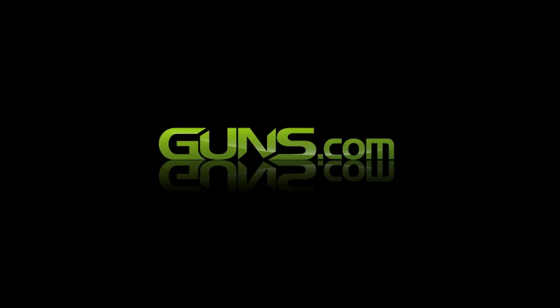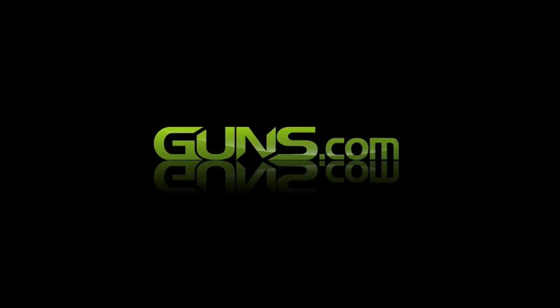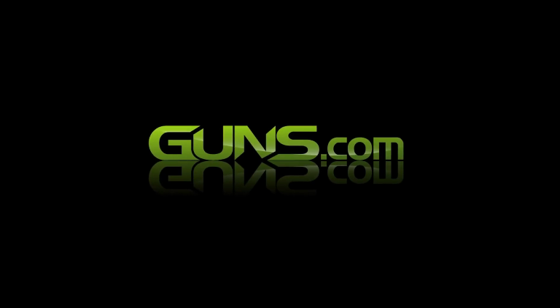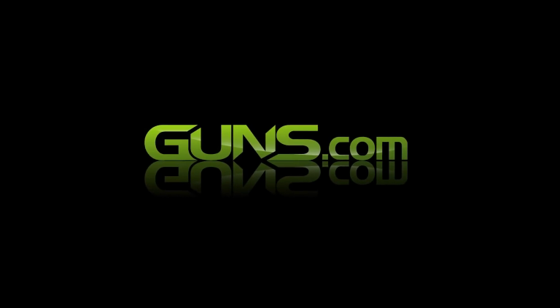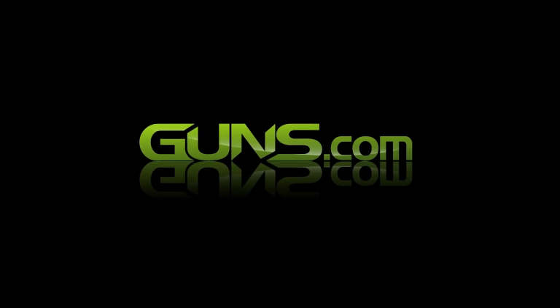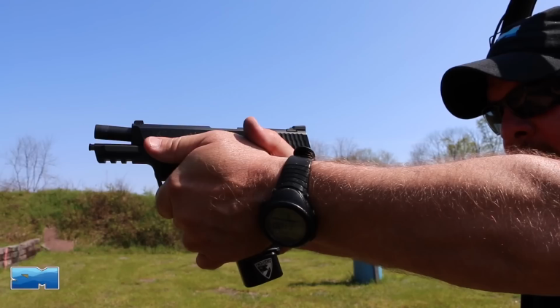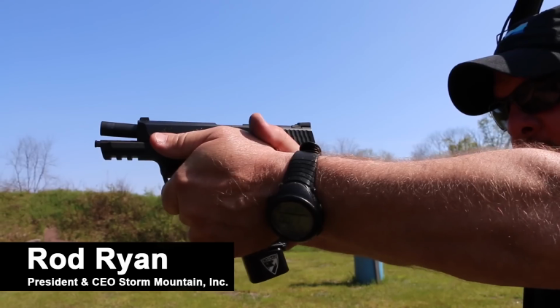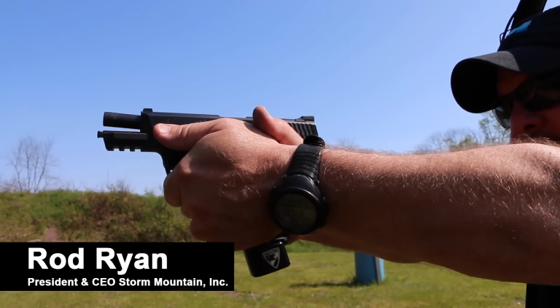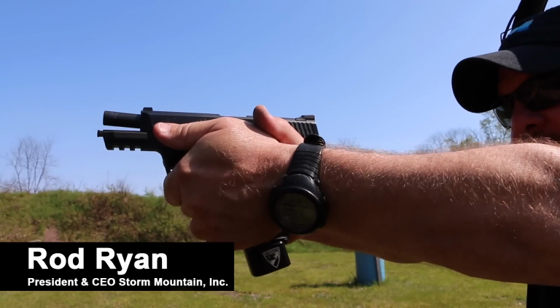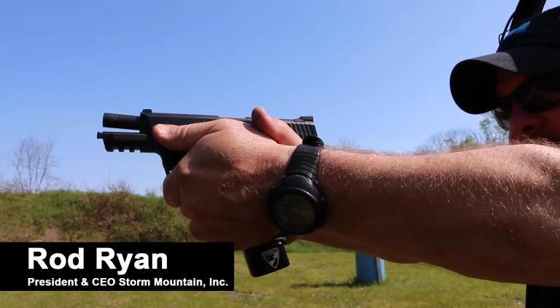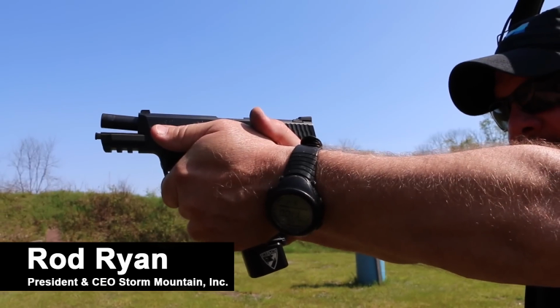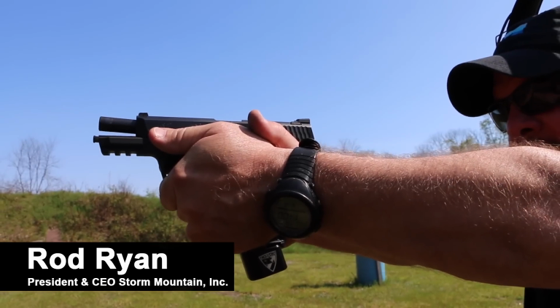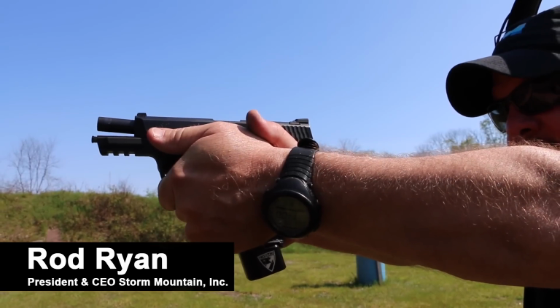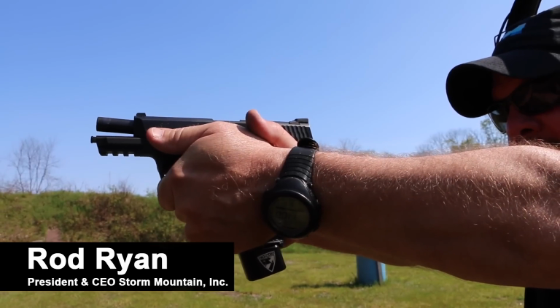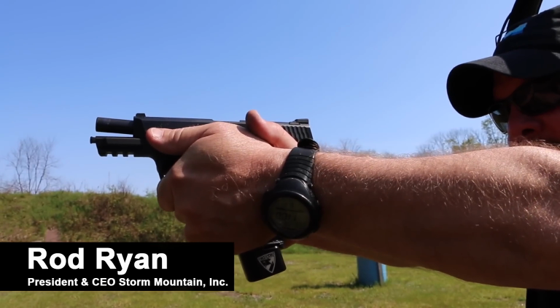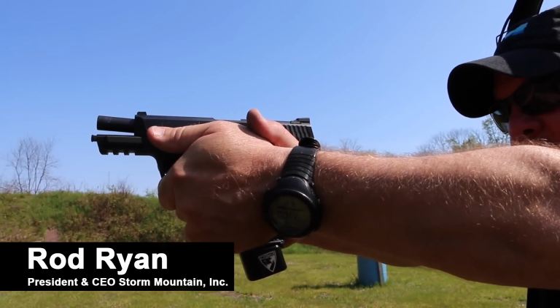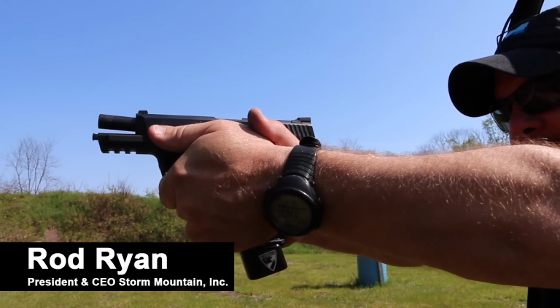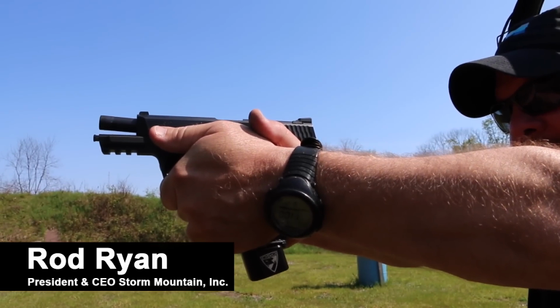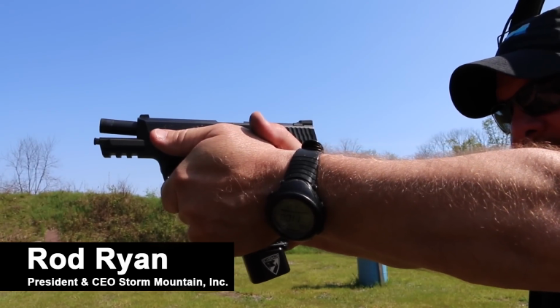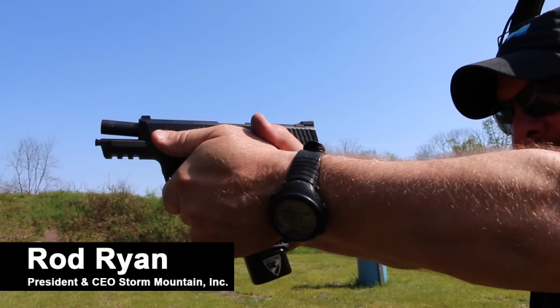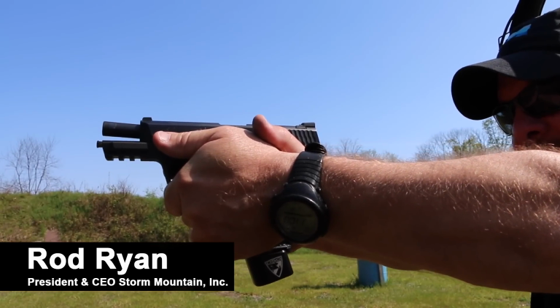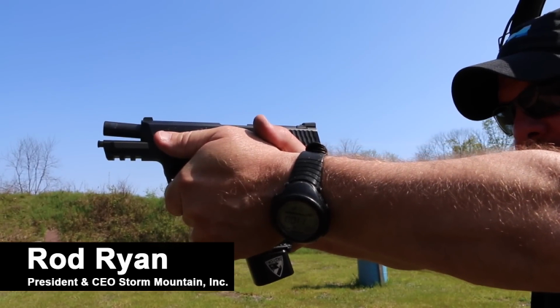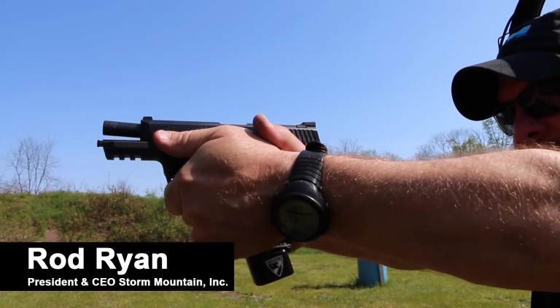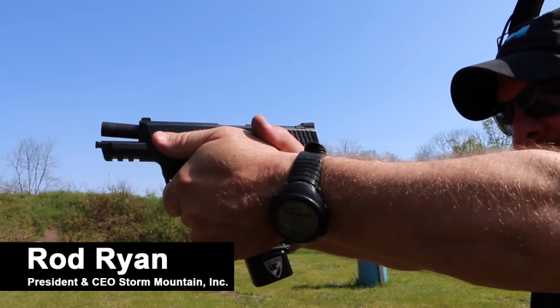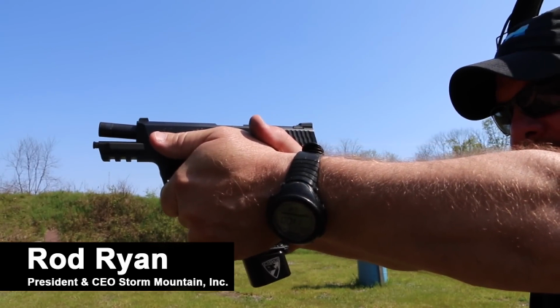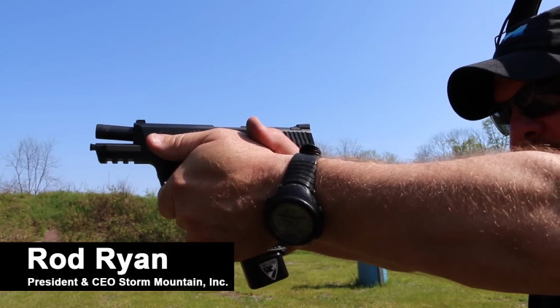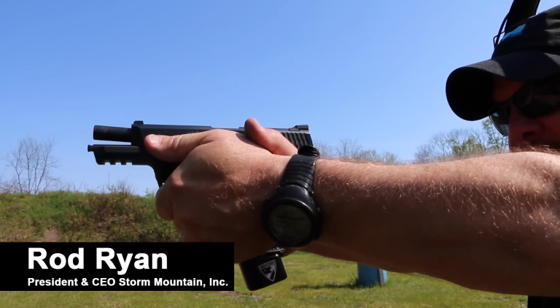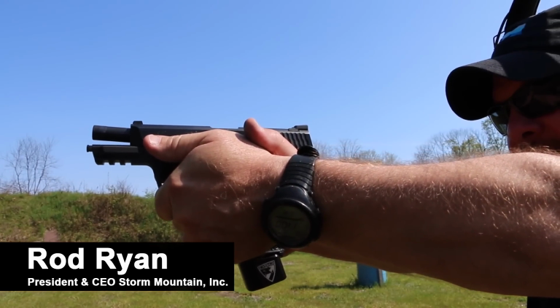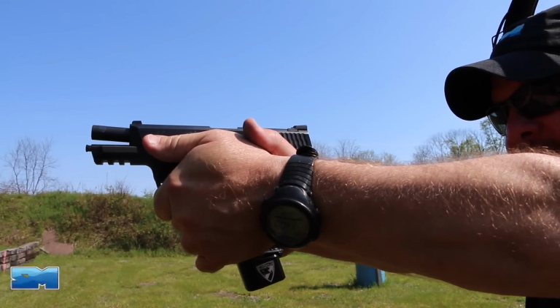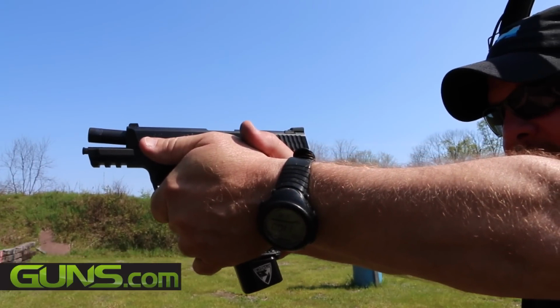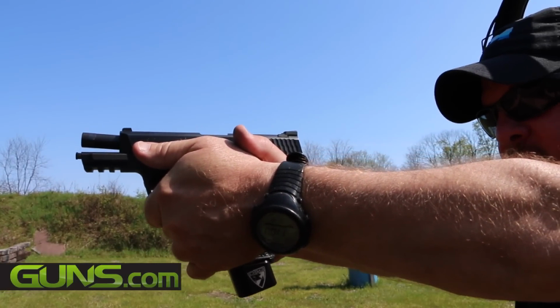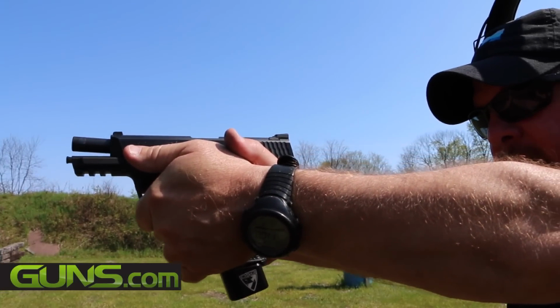Okay, here we are. We've just fired the firearm, the gun. We've got an empty gun at this point, slide locked to the rear.